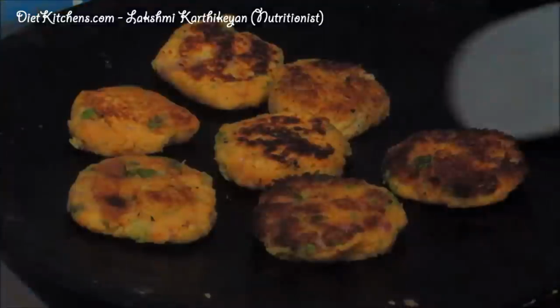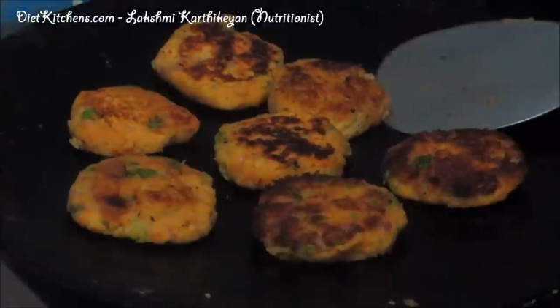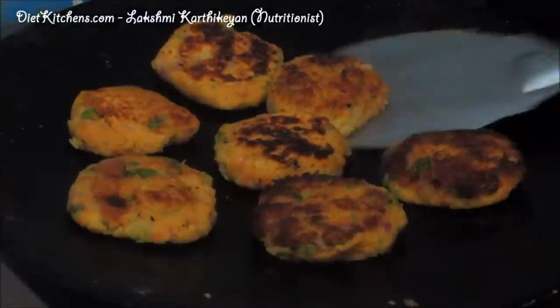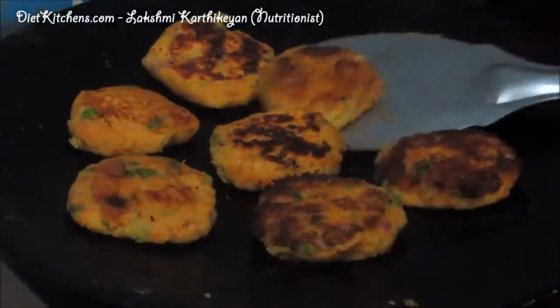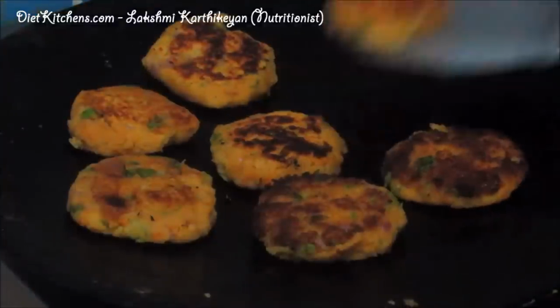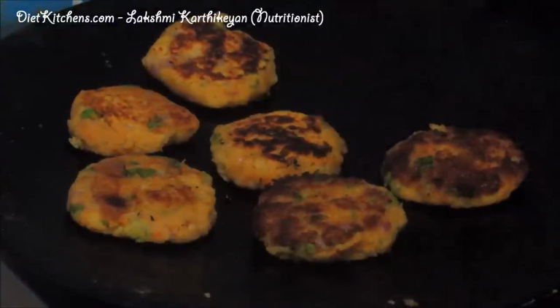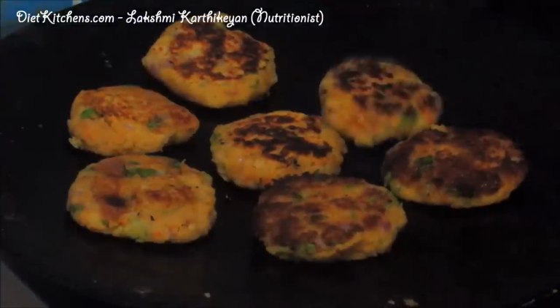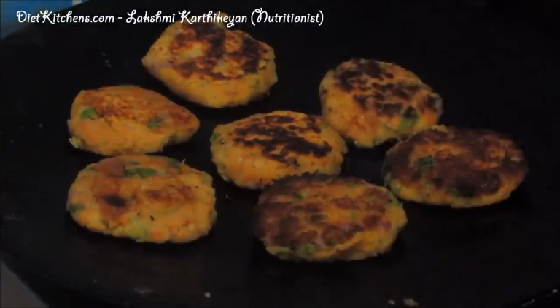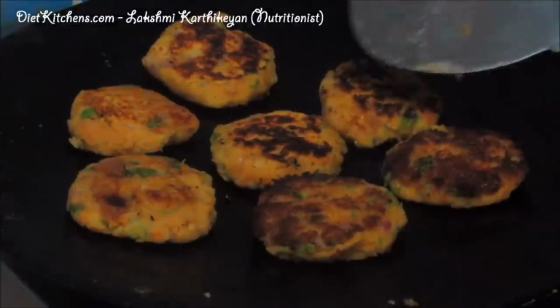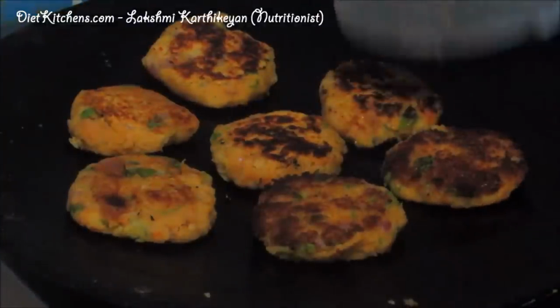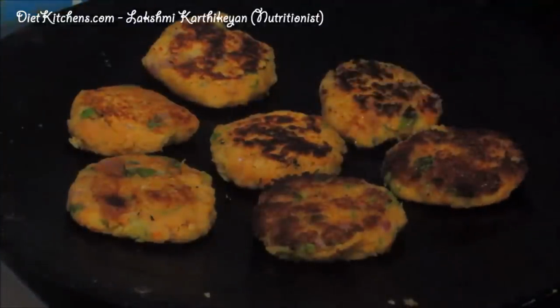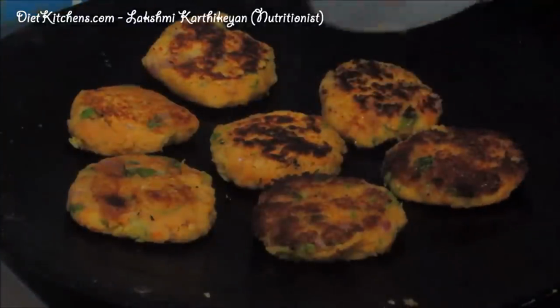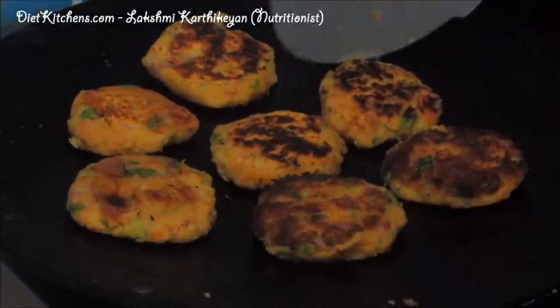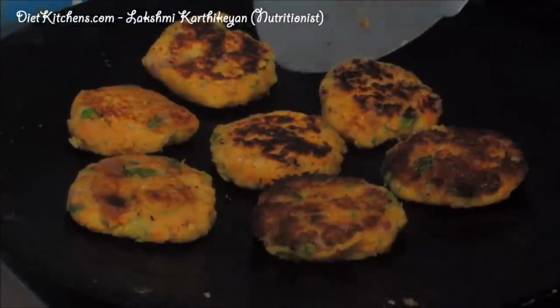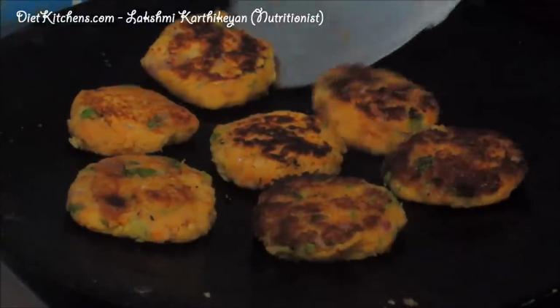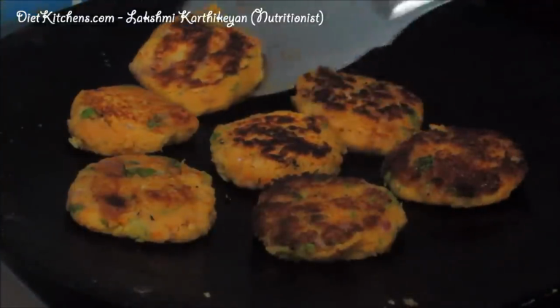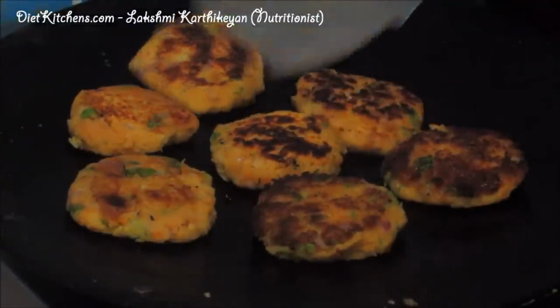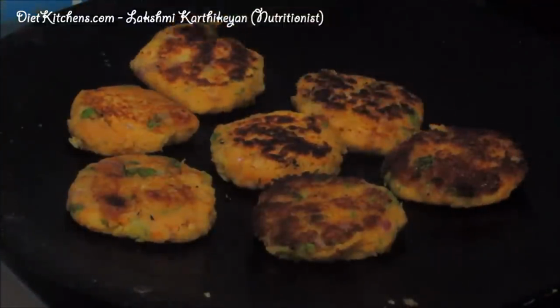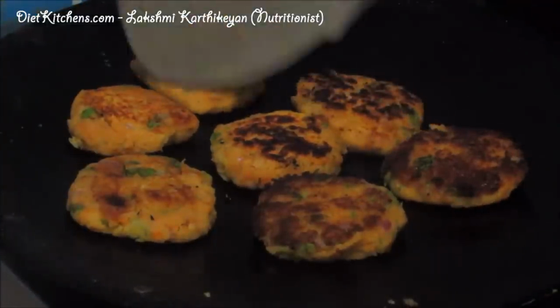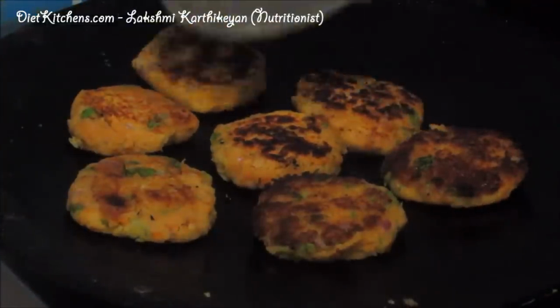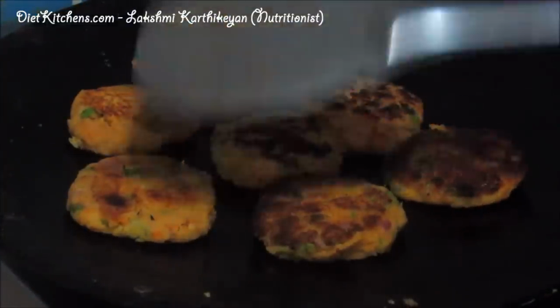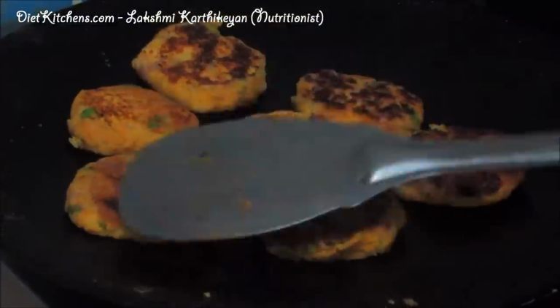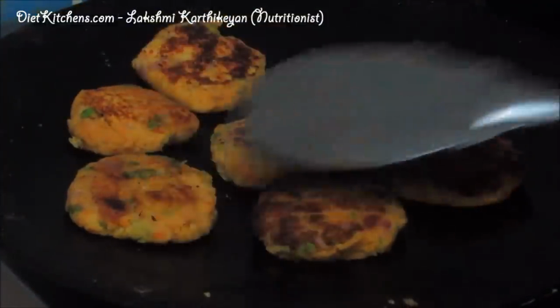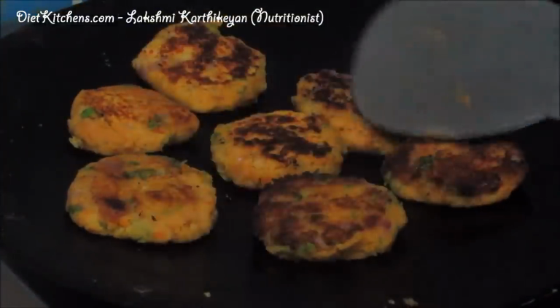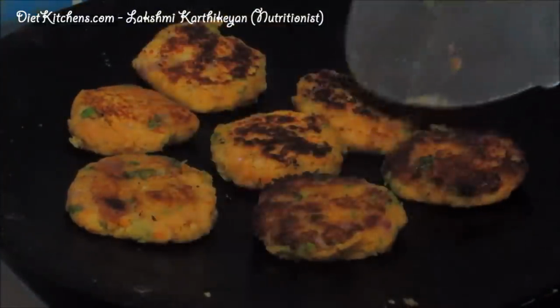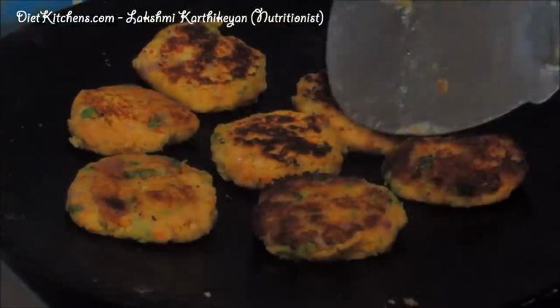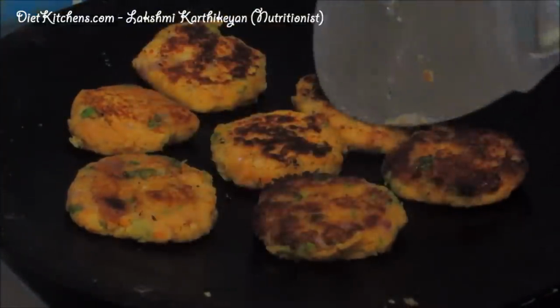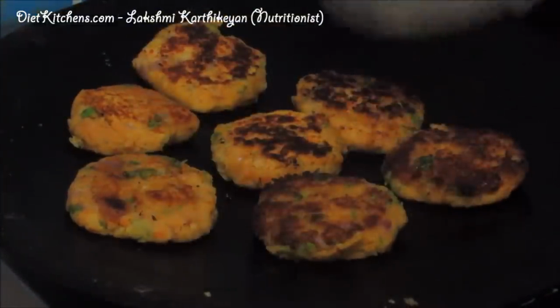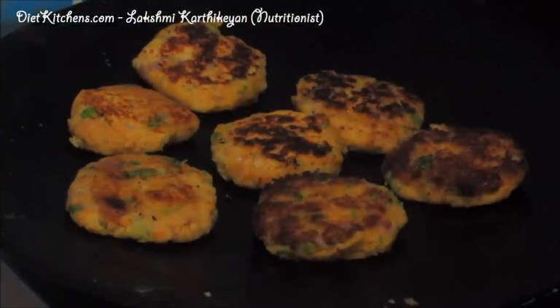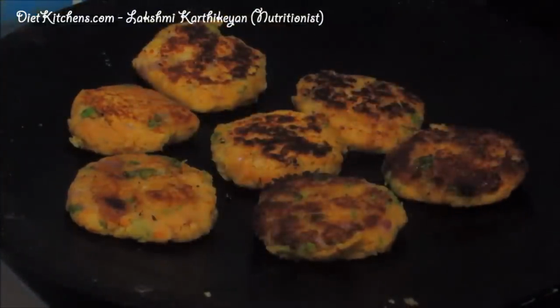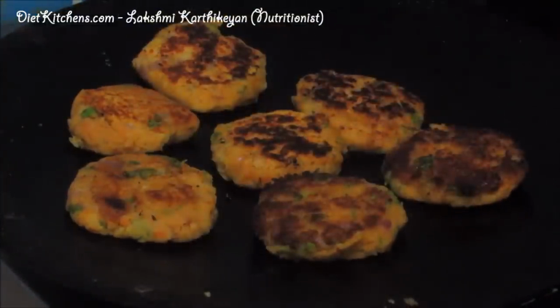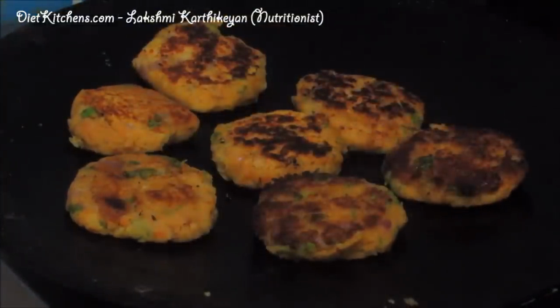Healthy chenna dal vegetable cutlet is ready to serve.